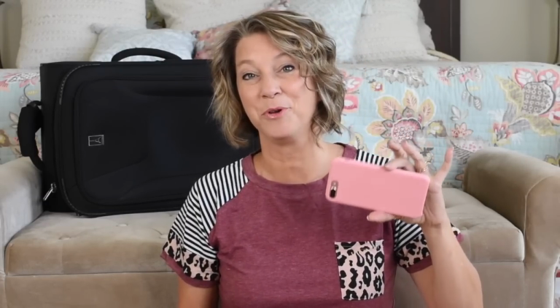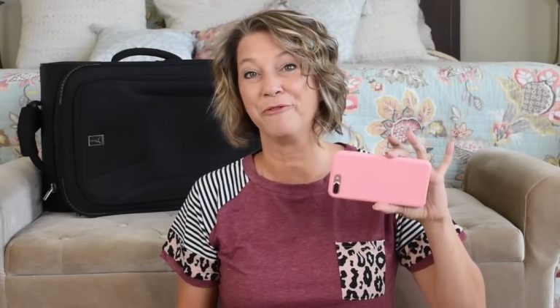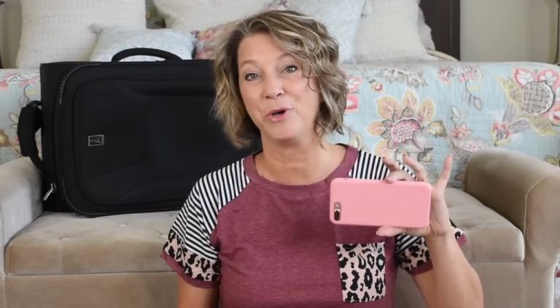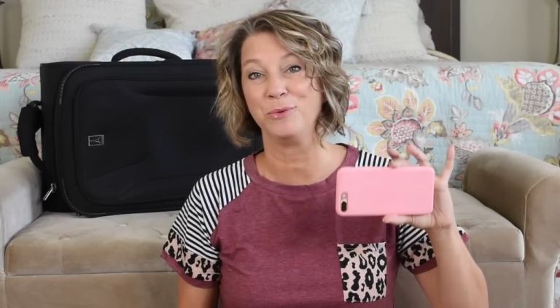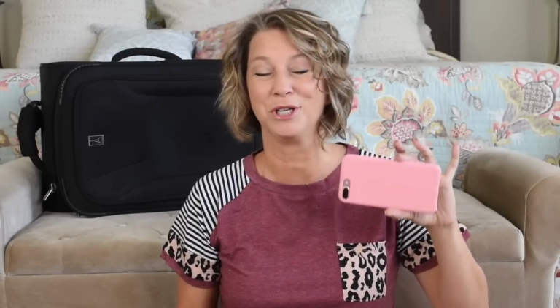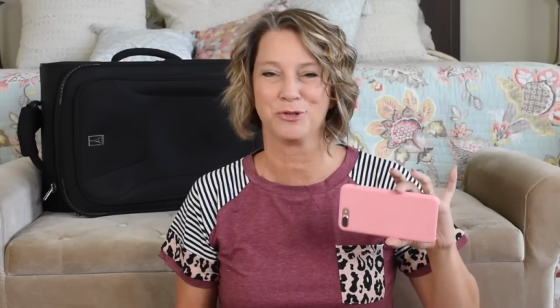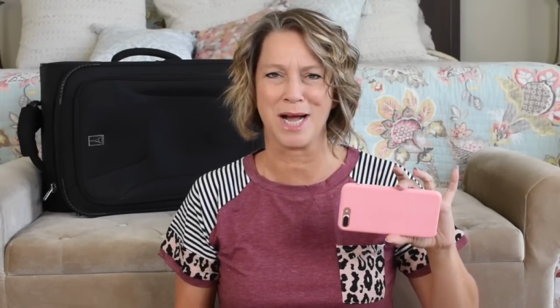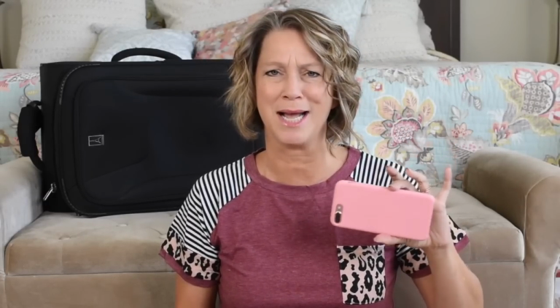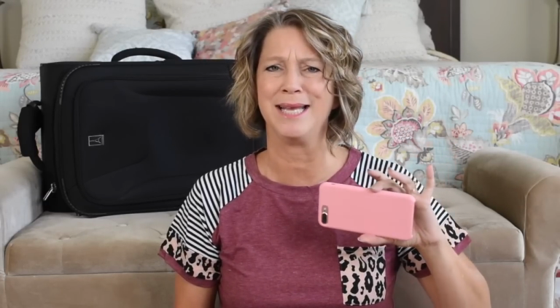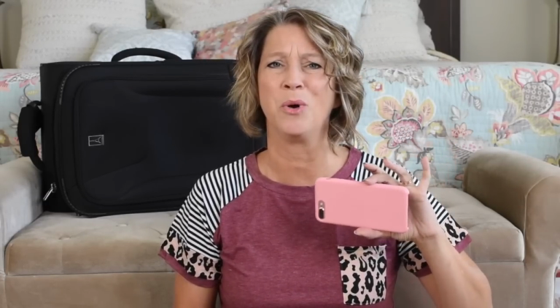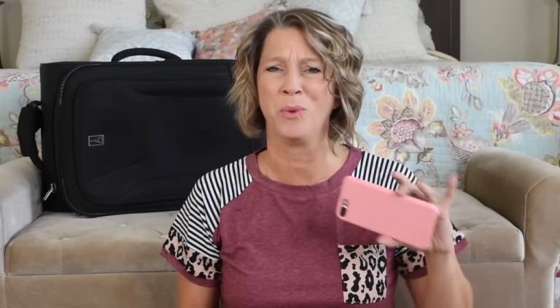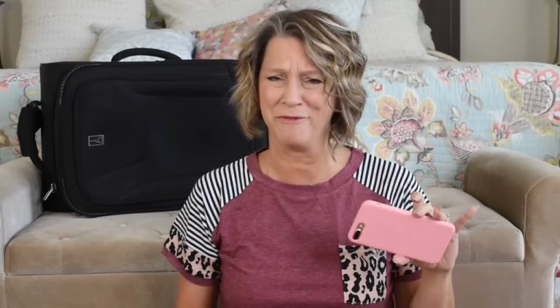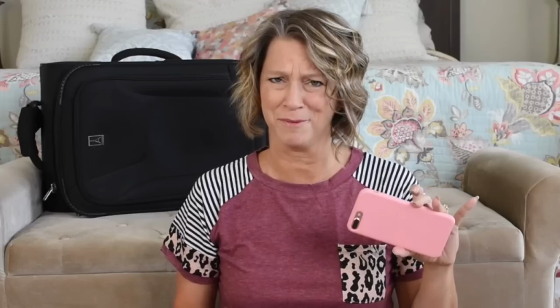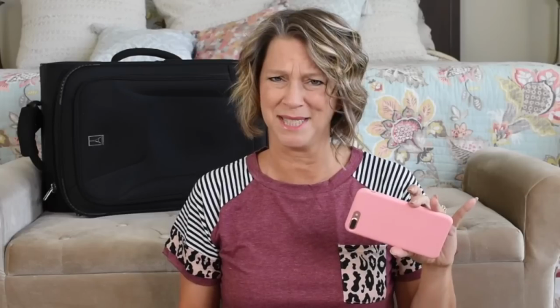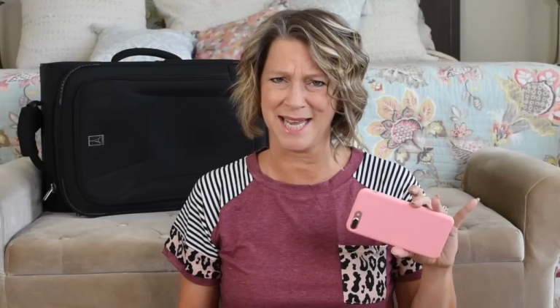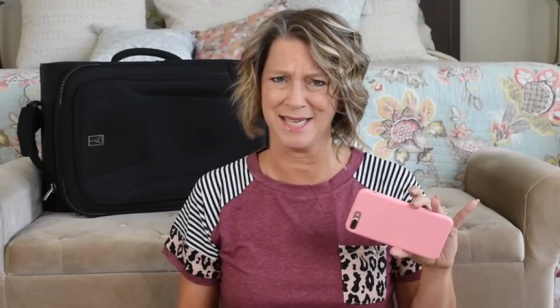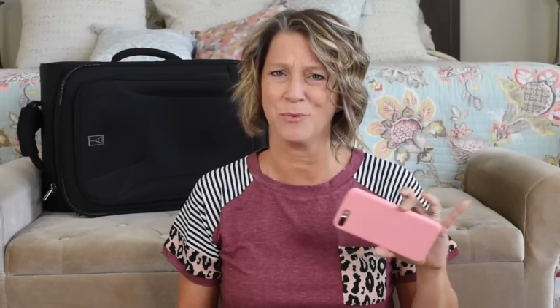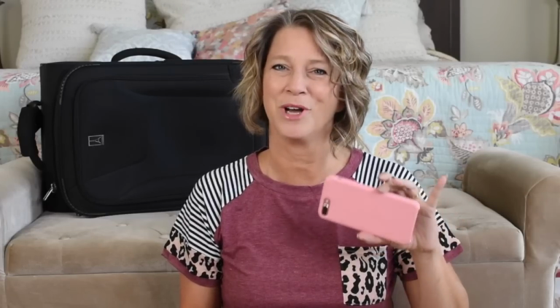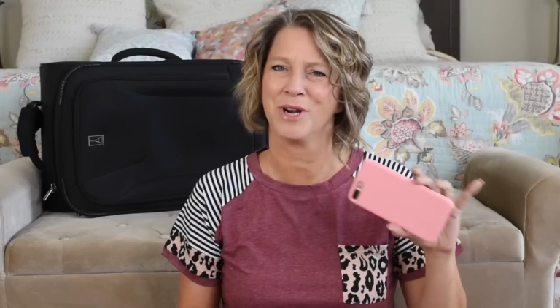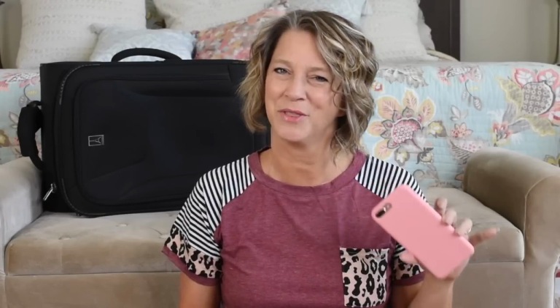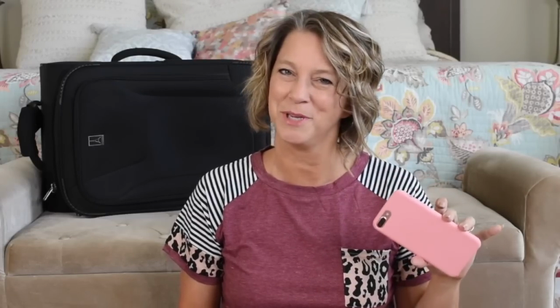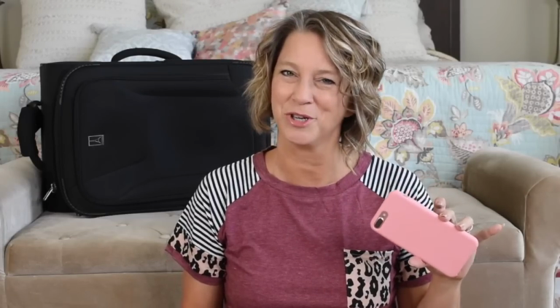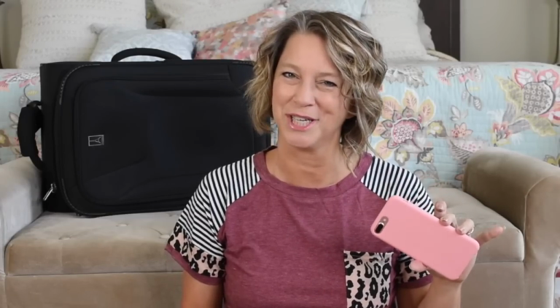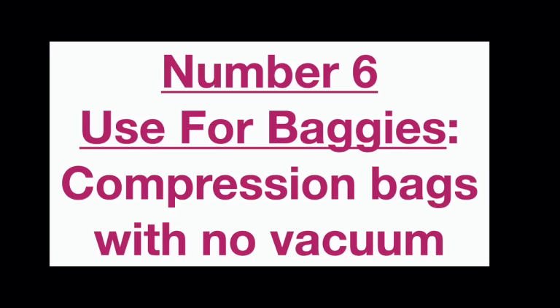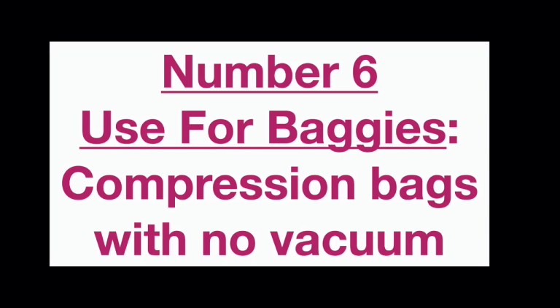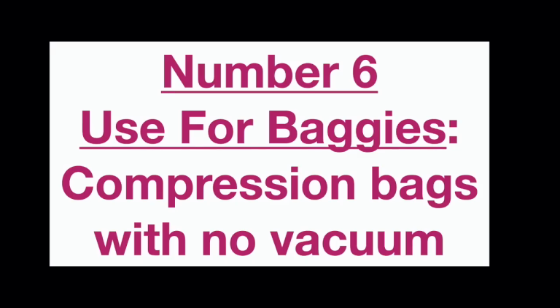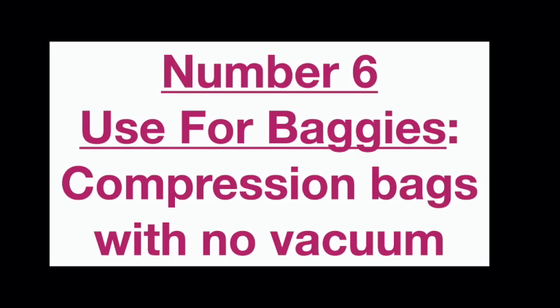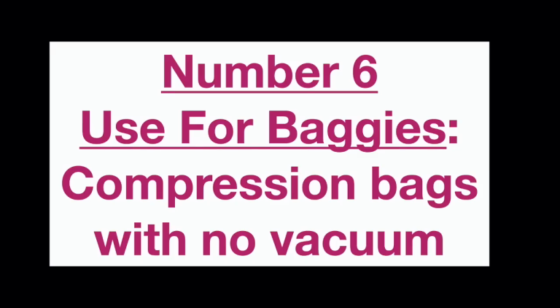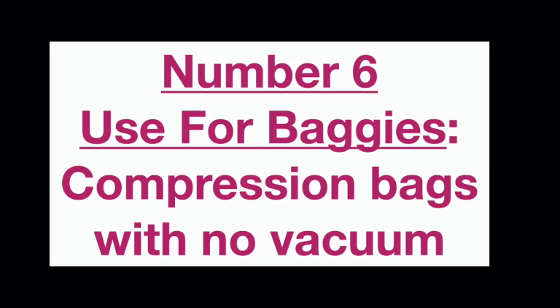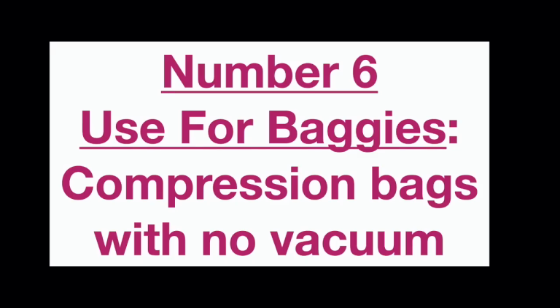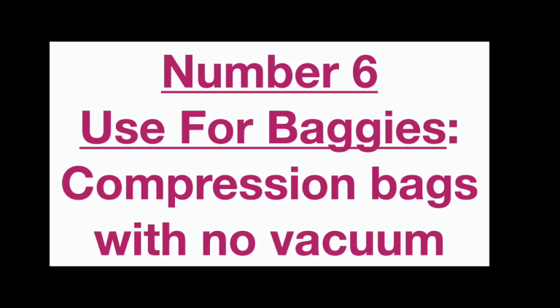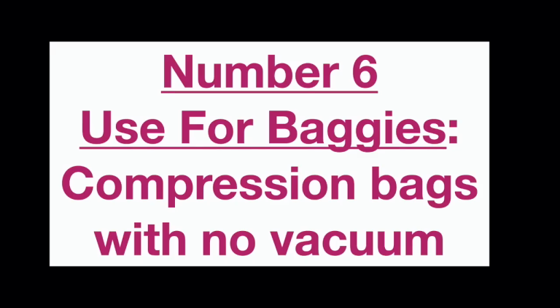Another way you can use a baggie is to keep your phone dry and away from sand while you're at the beach all day.